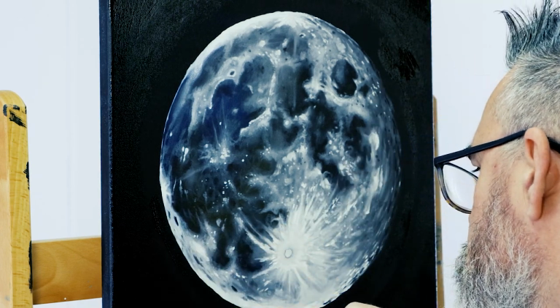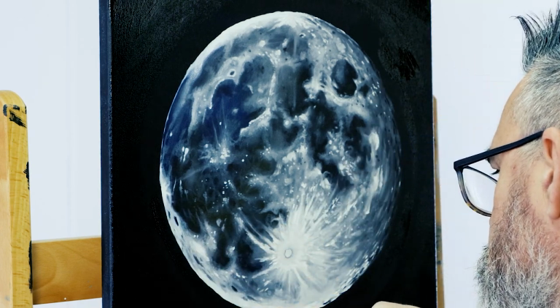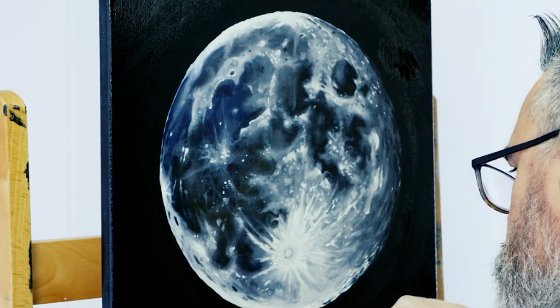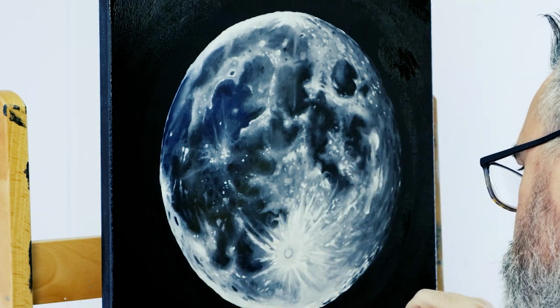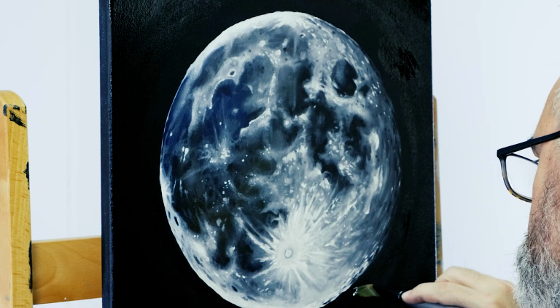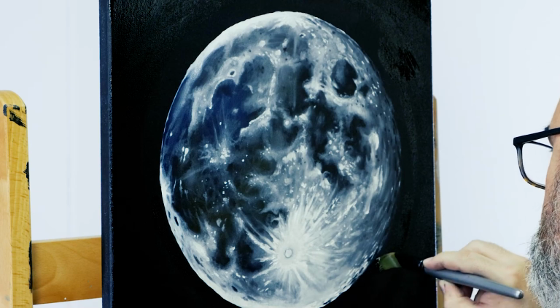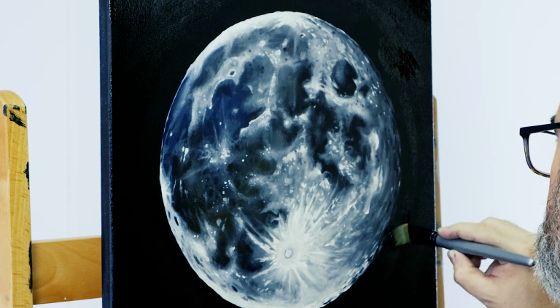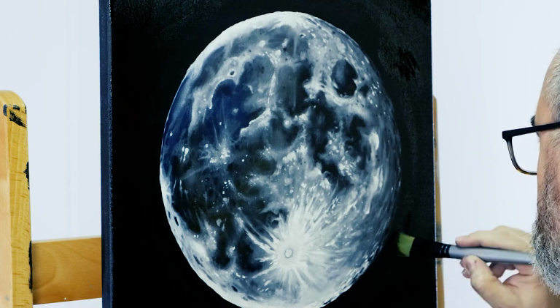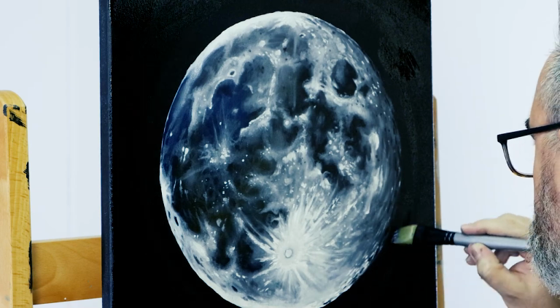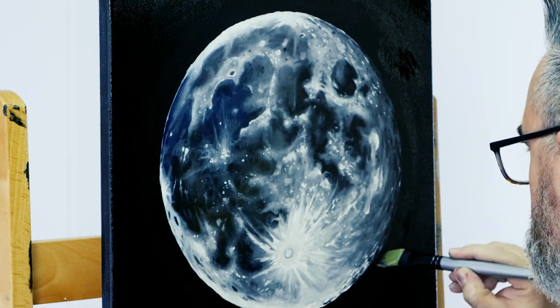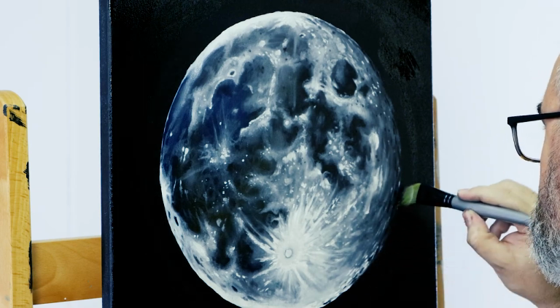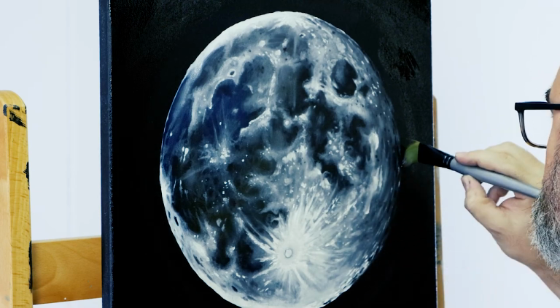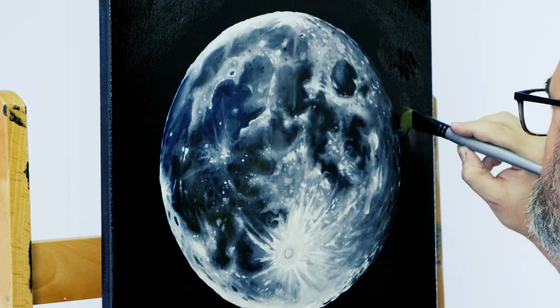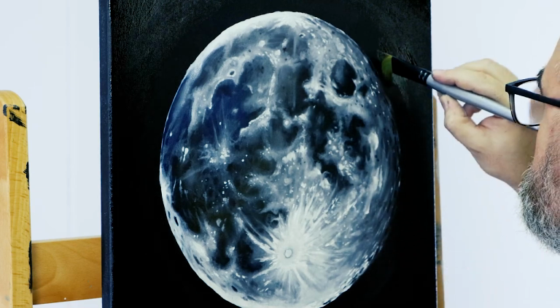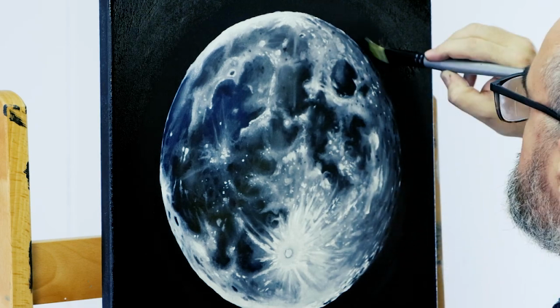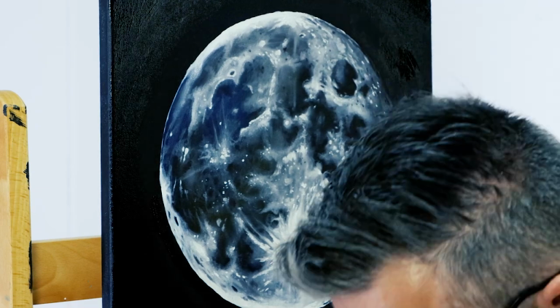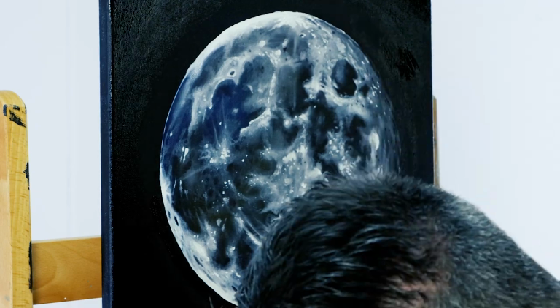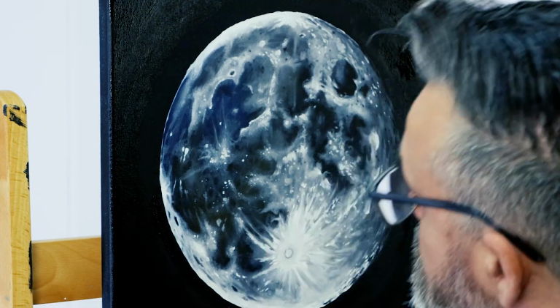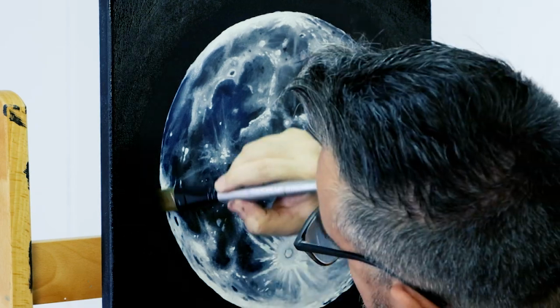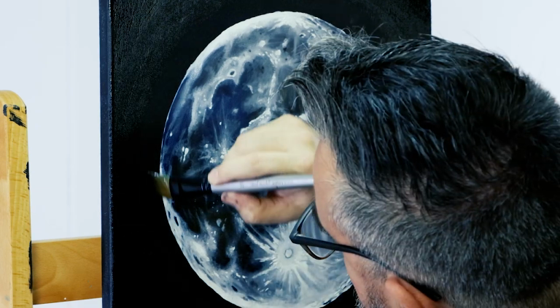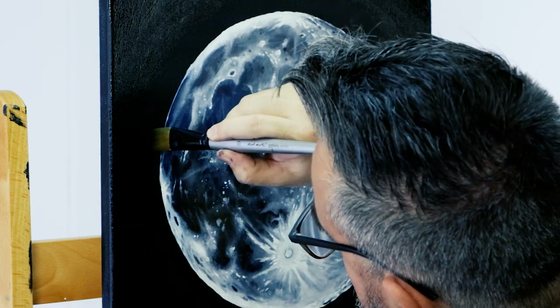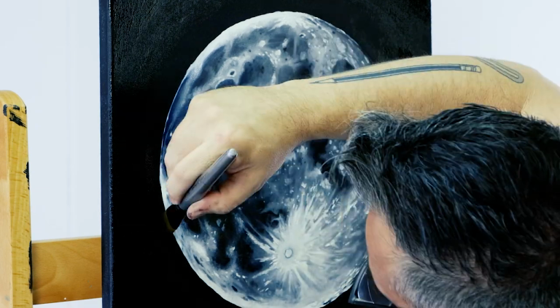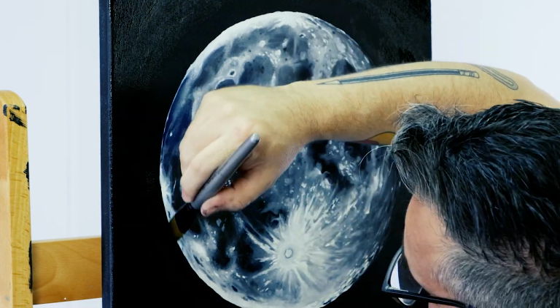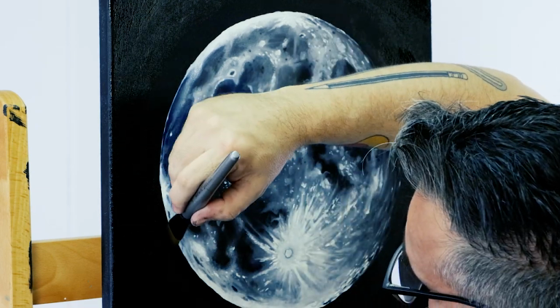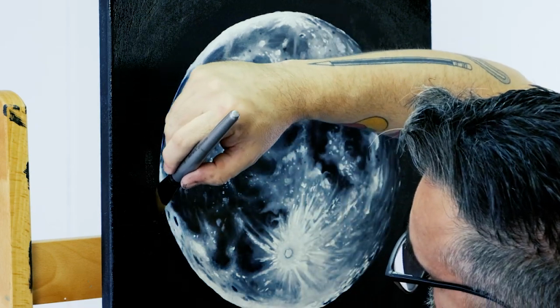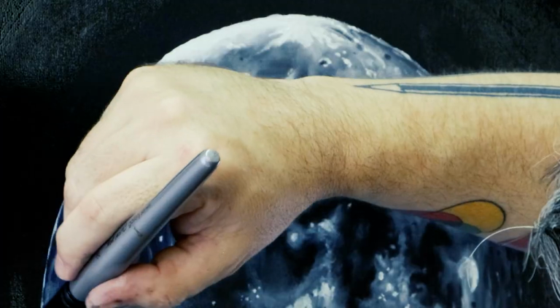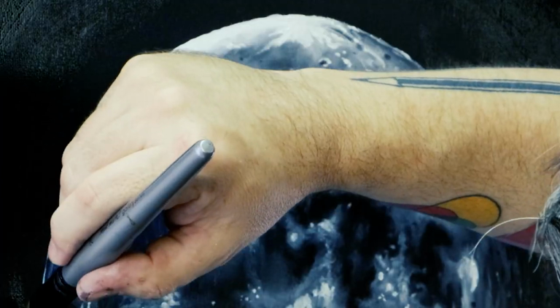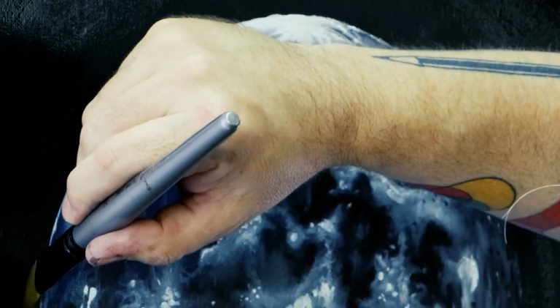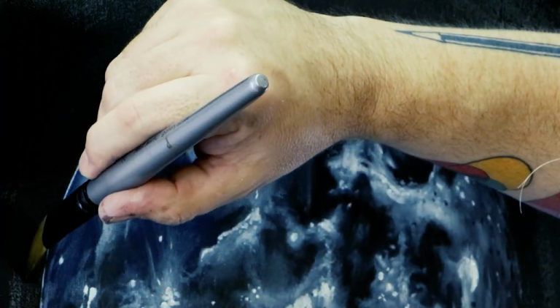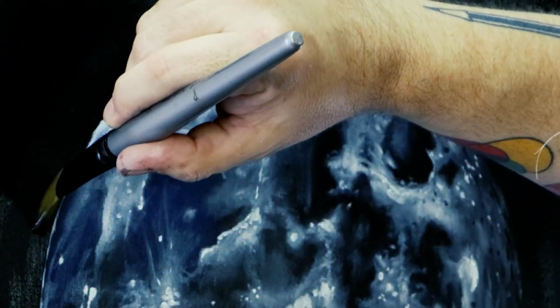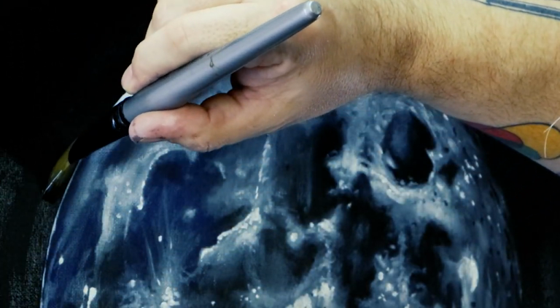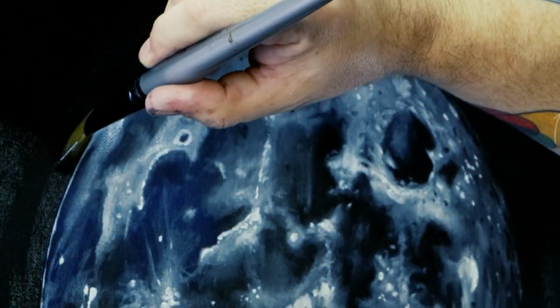The final step is to lay the deep black of space in around the moon with Mars black.